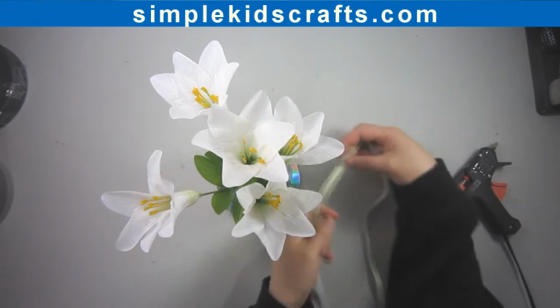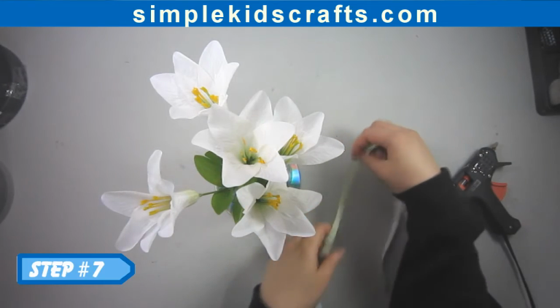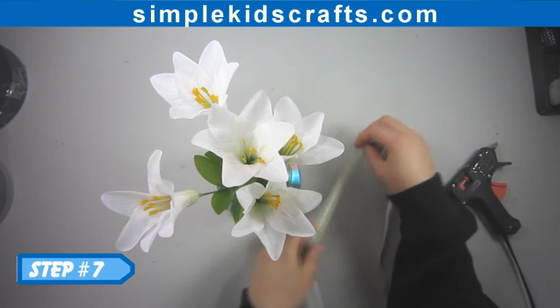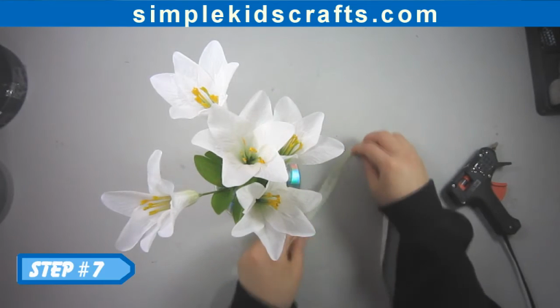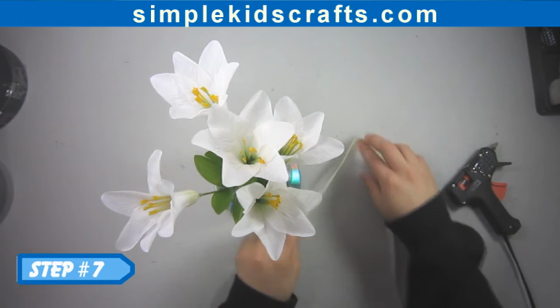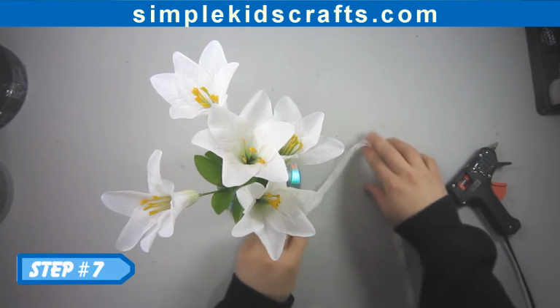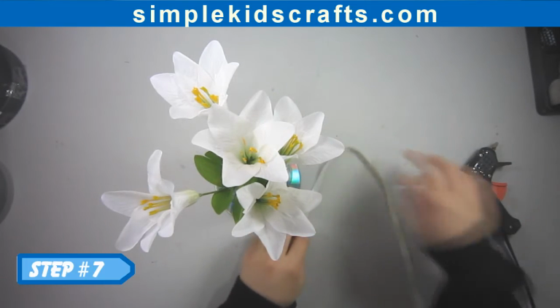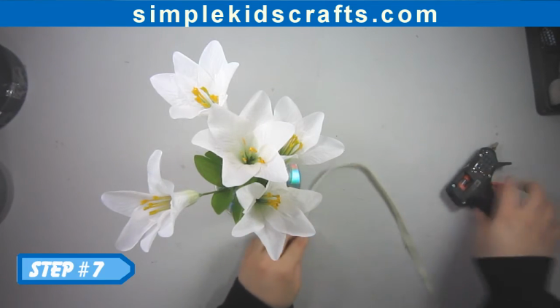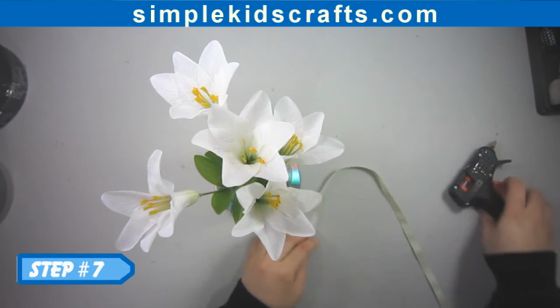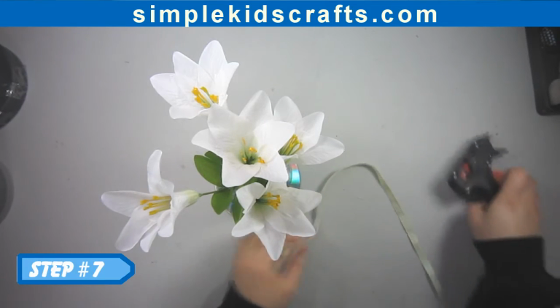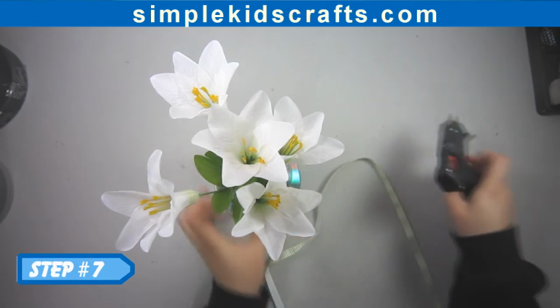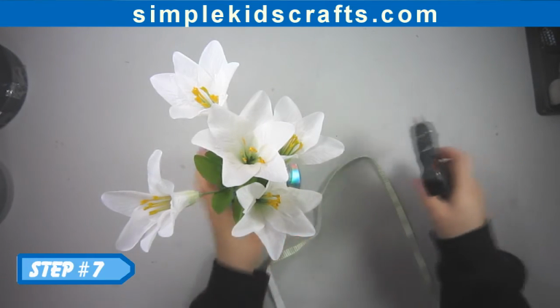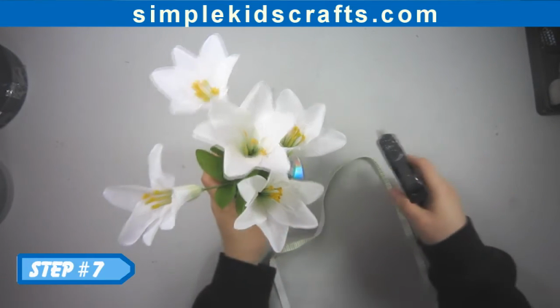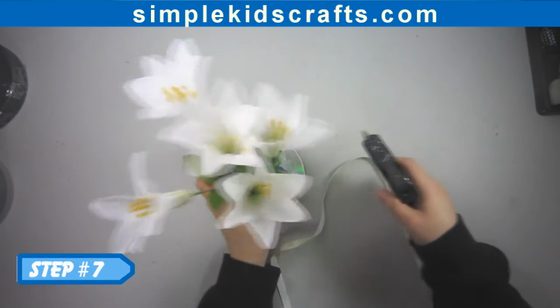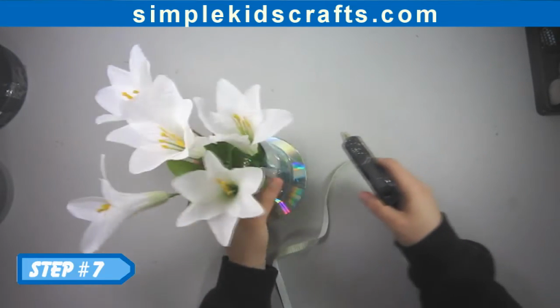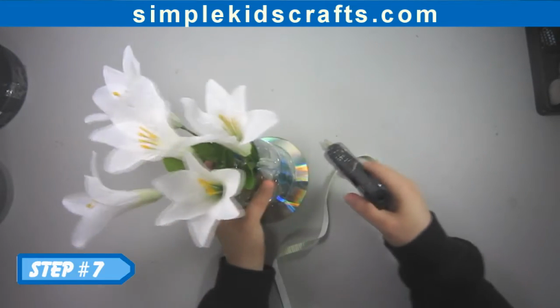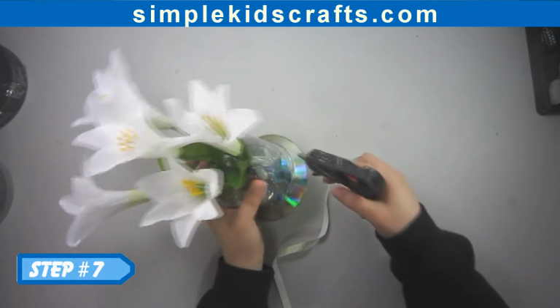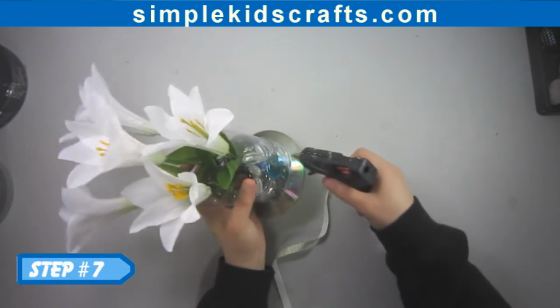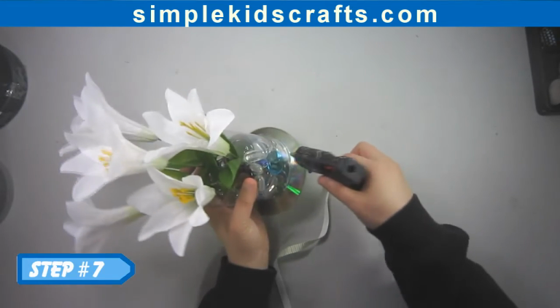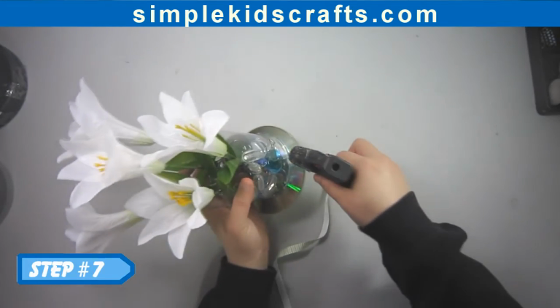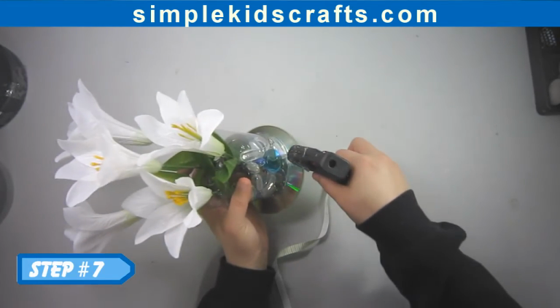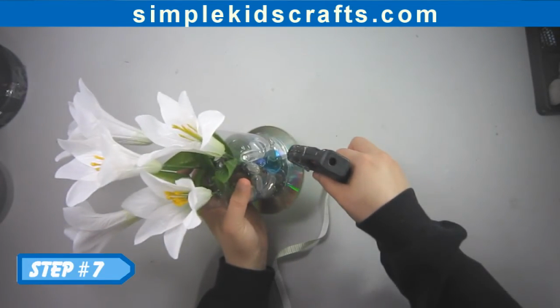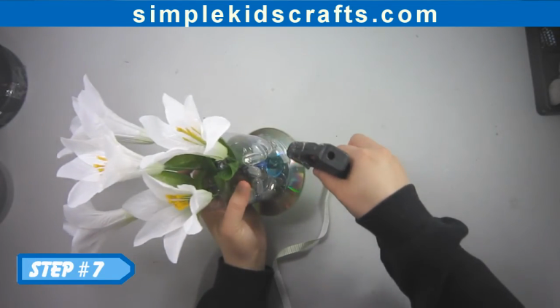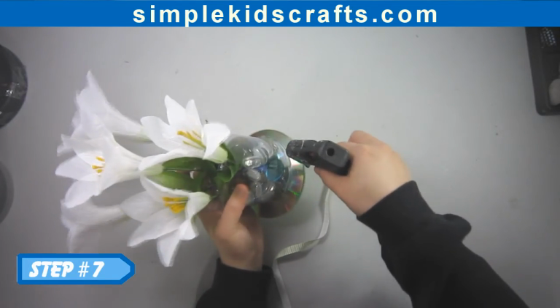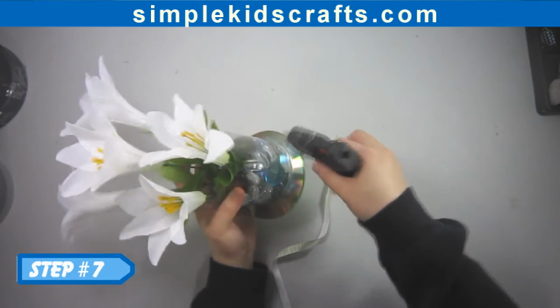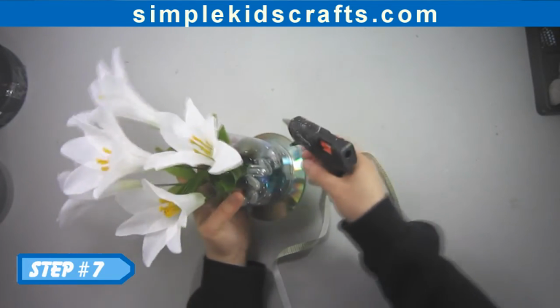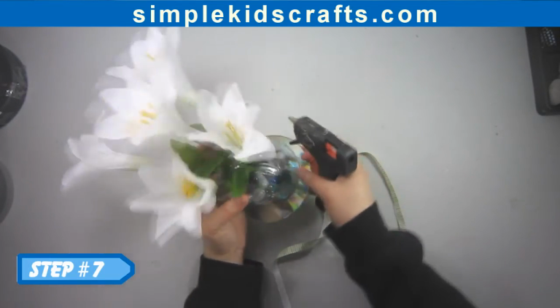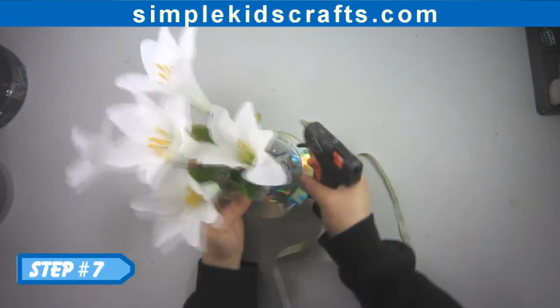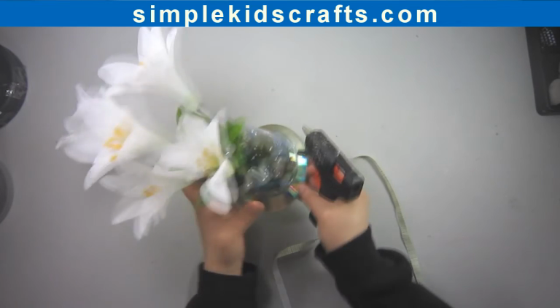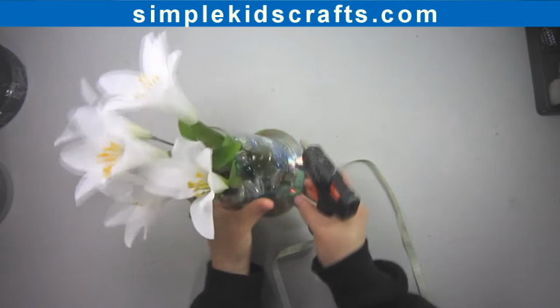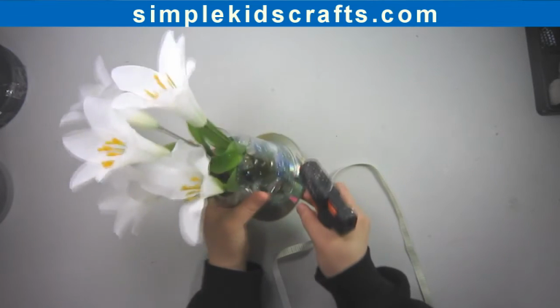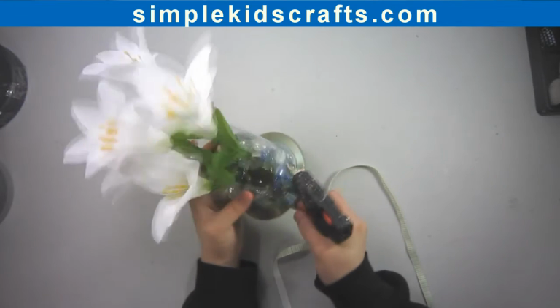Step 7: Tie a decorative ribbon at the base of the cylinder.